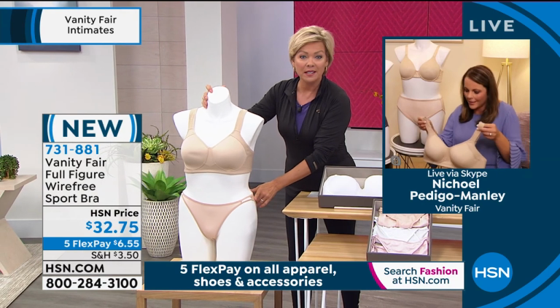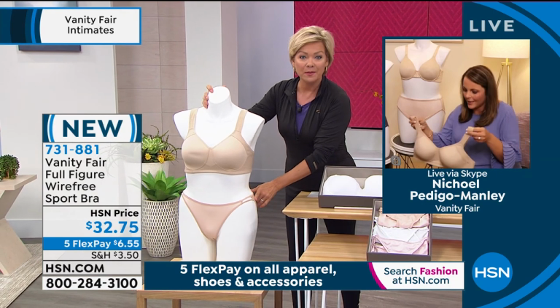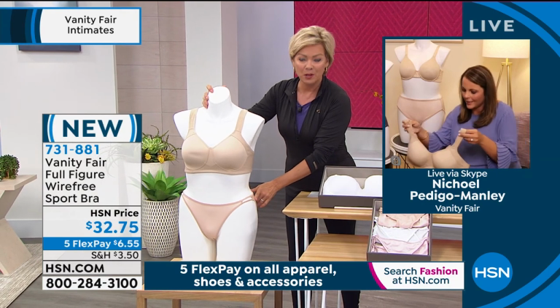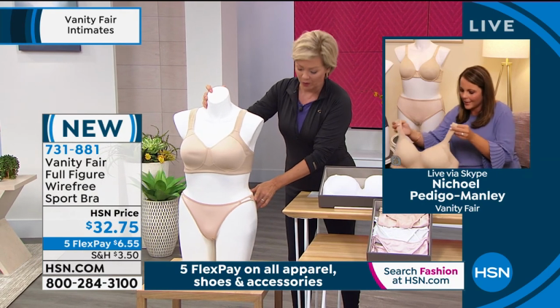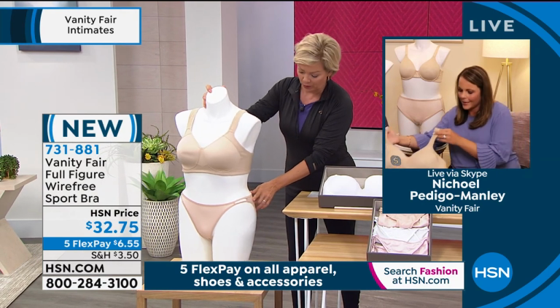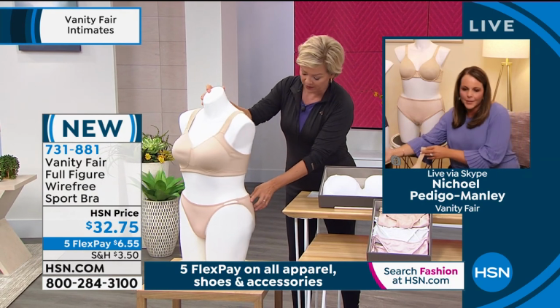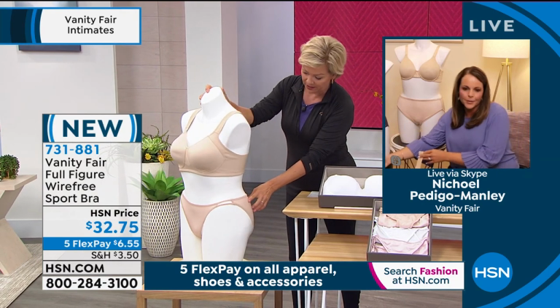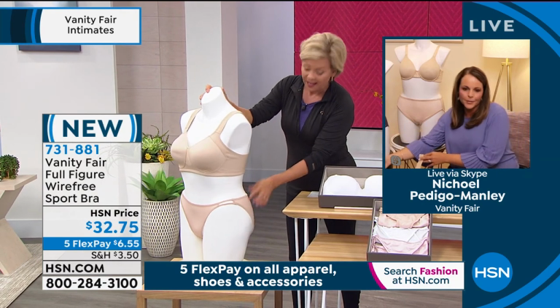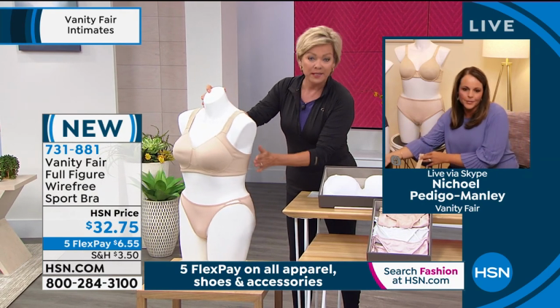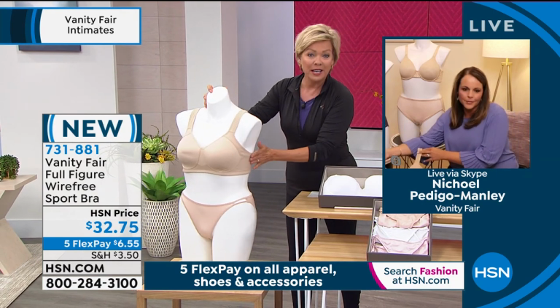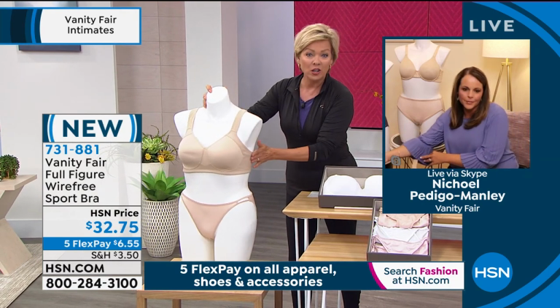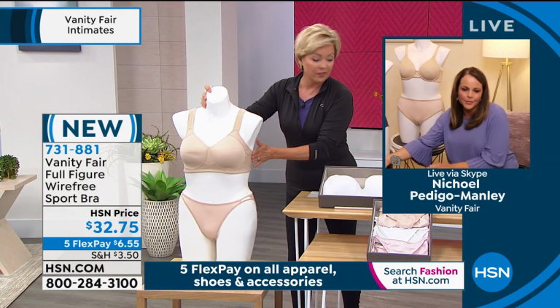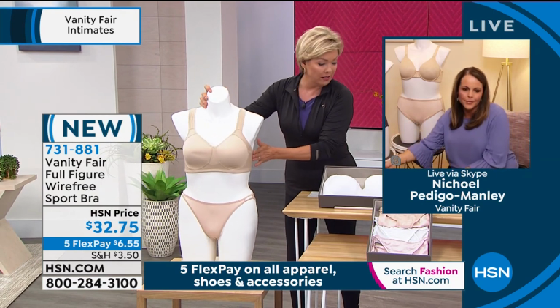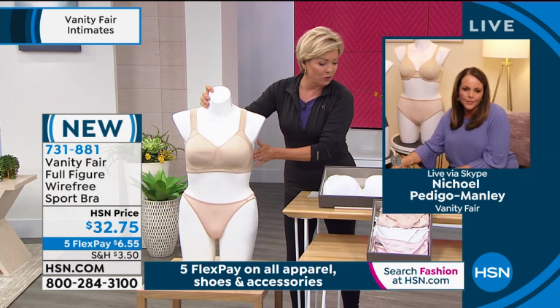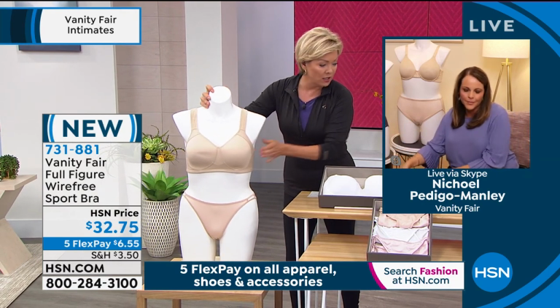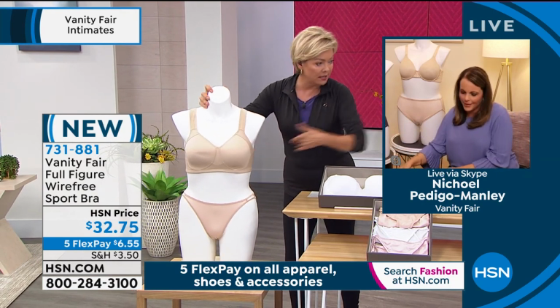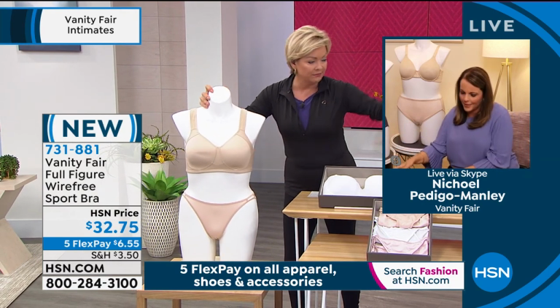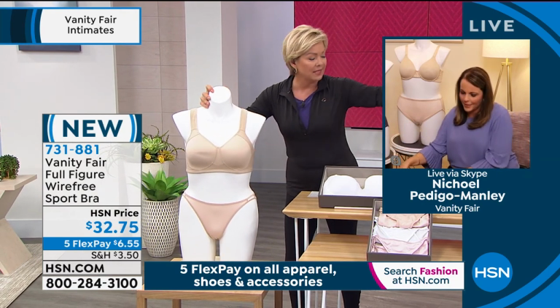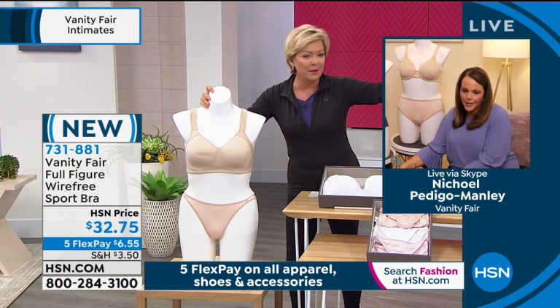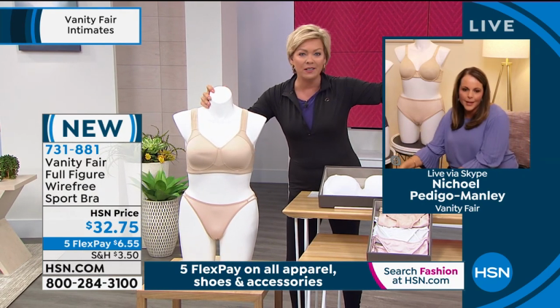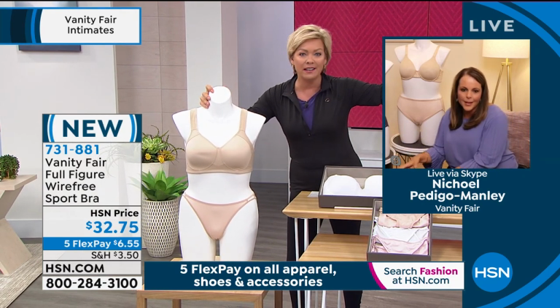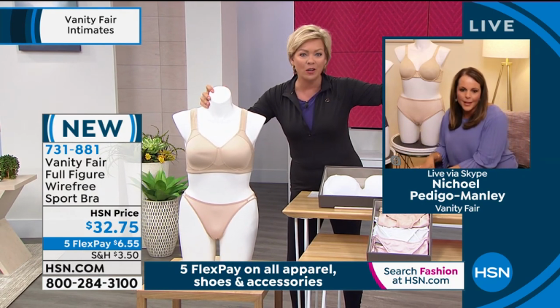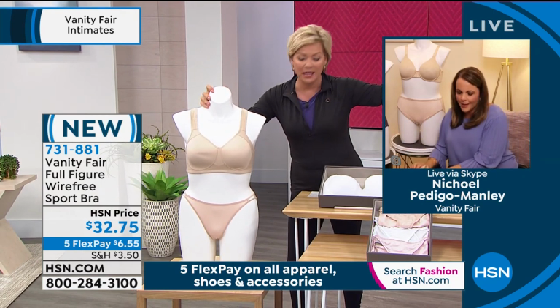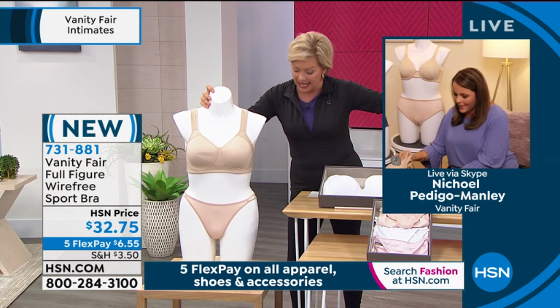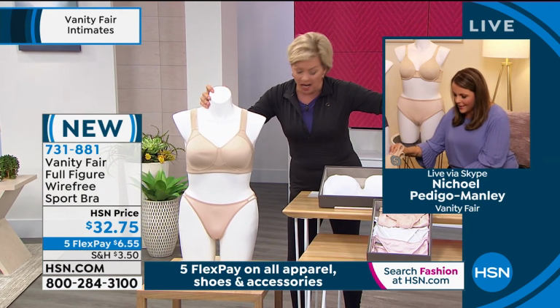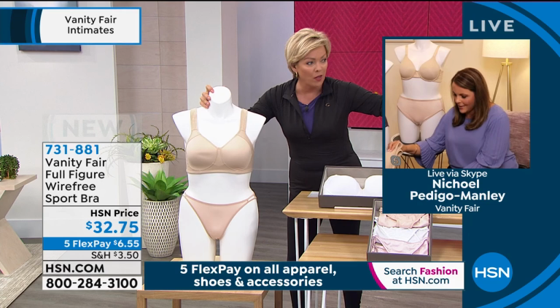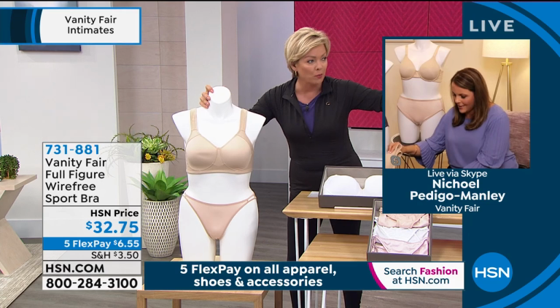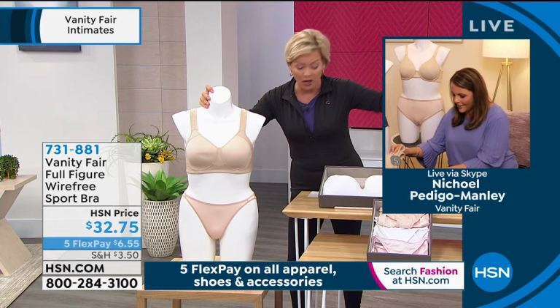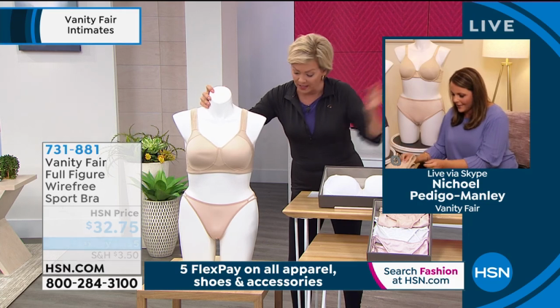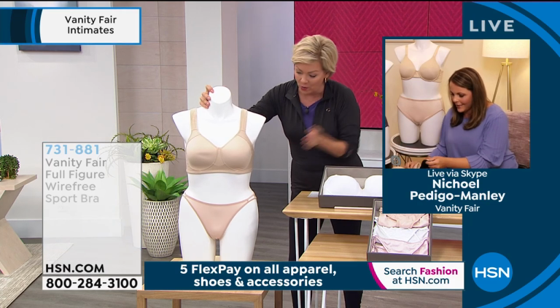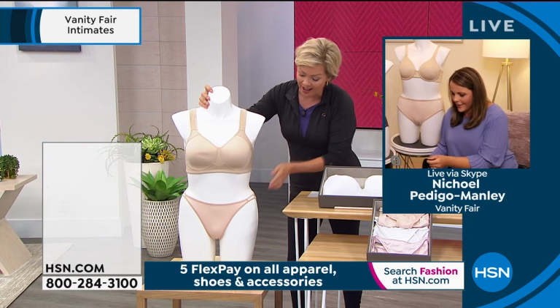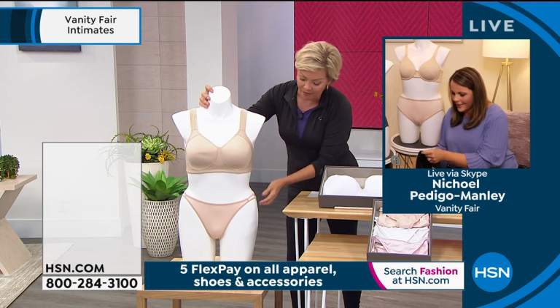I want to talk quickly about these beautiful briefs — these match up and can go with any other bras that you have.